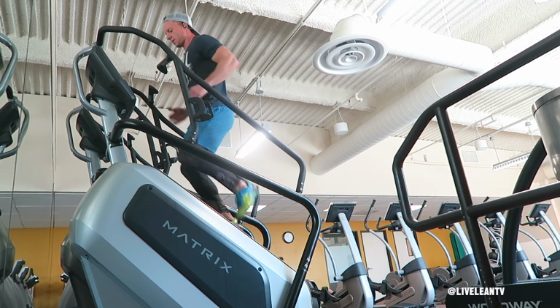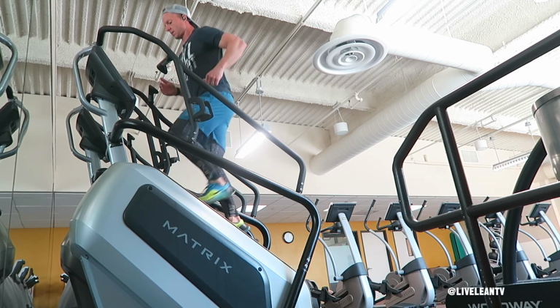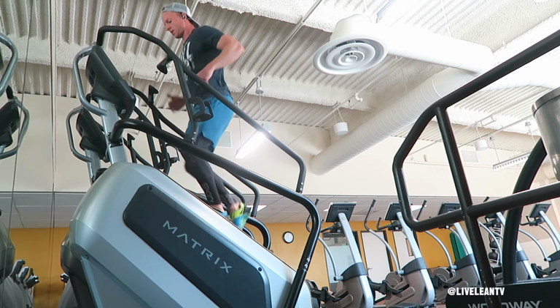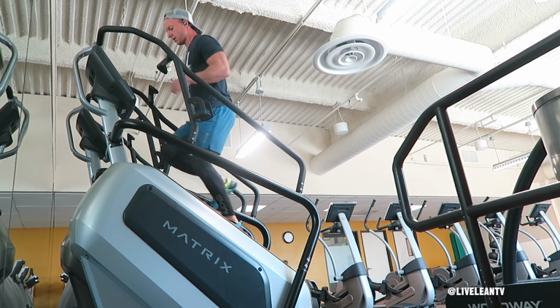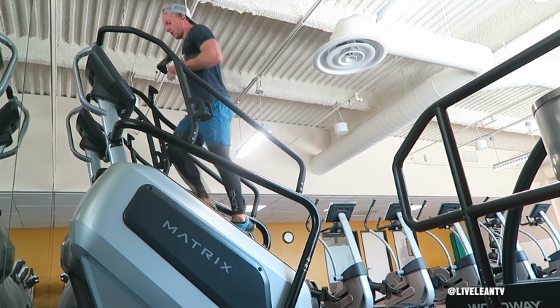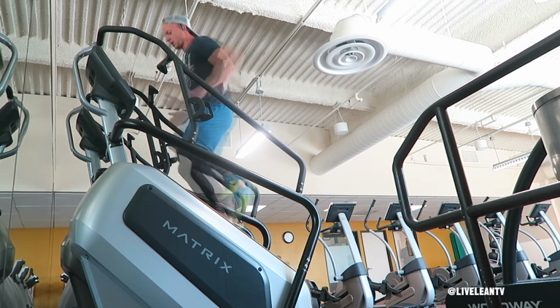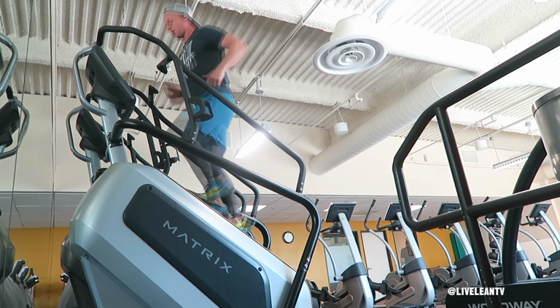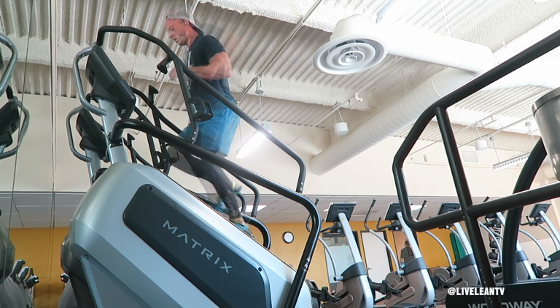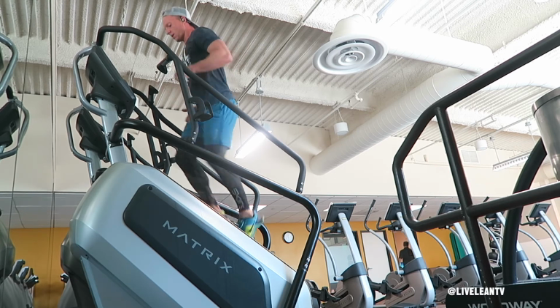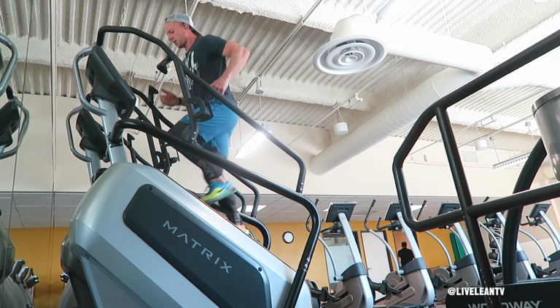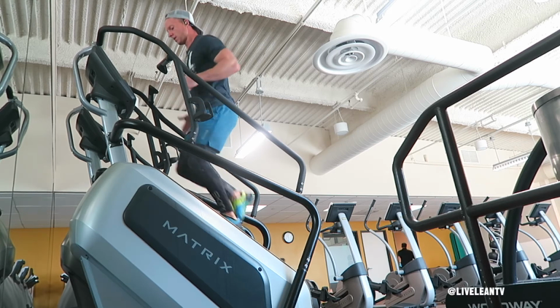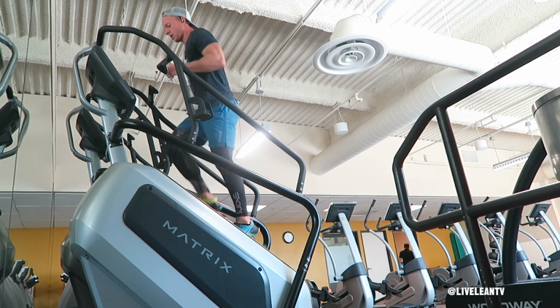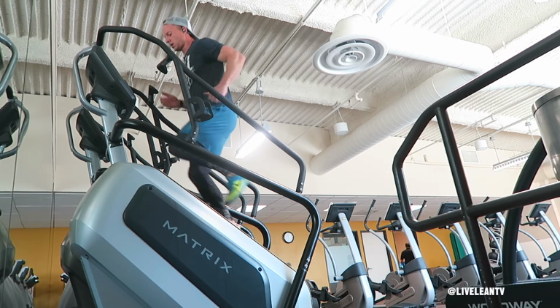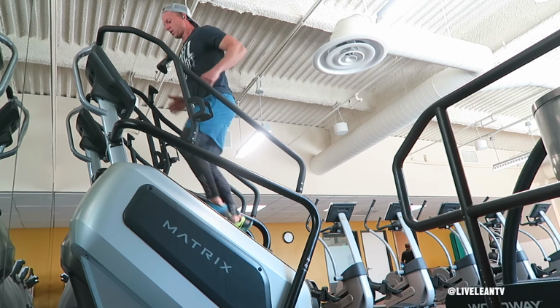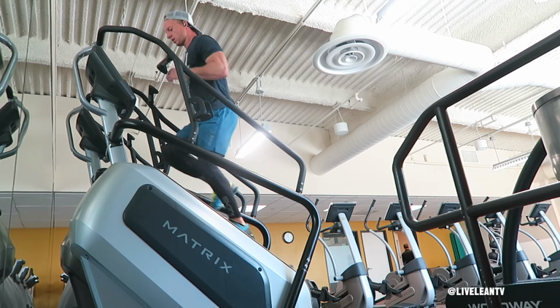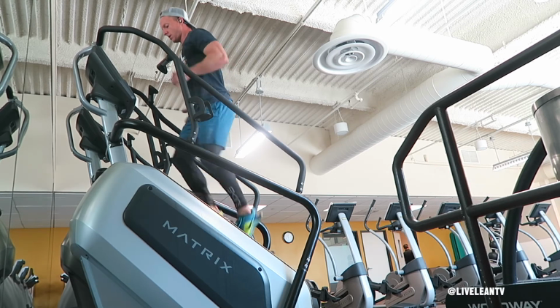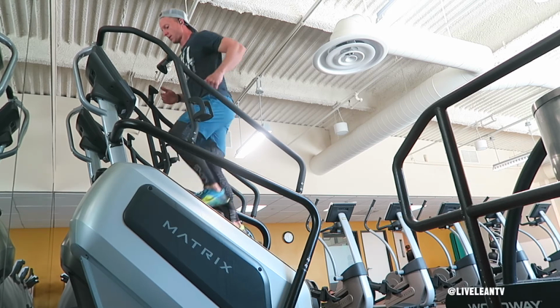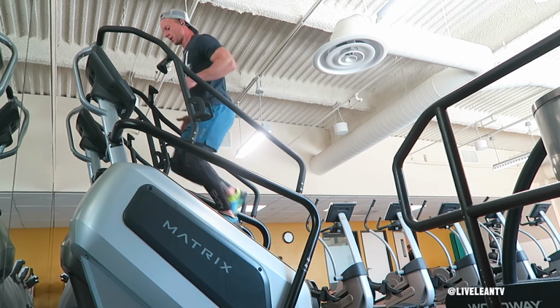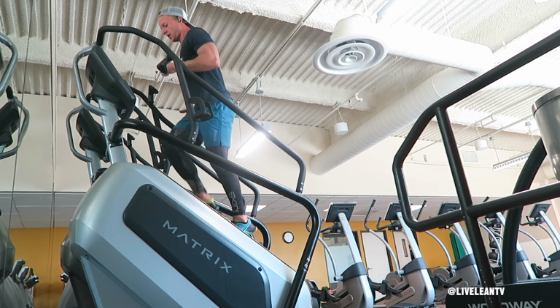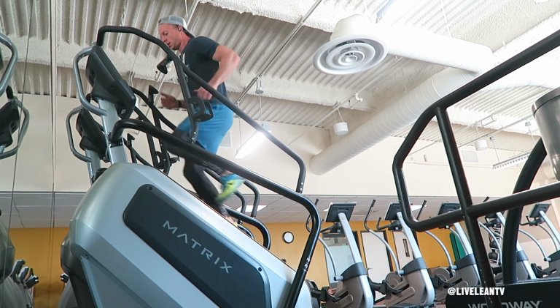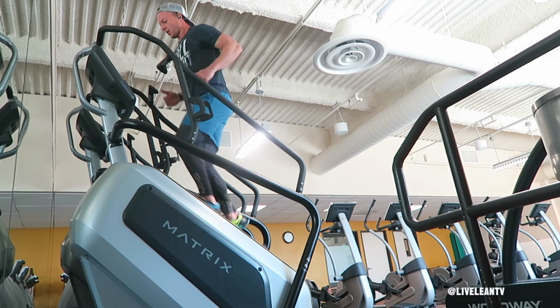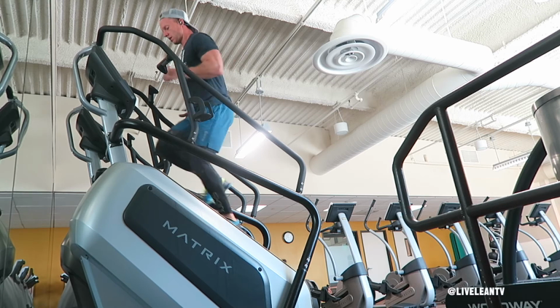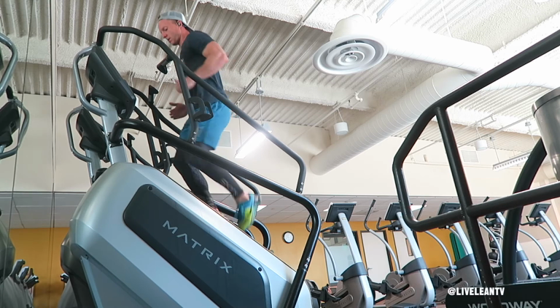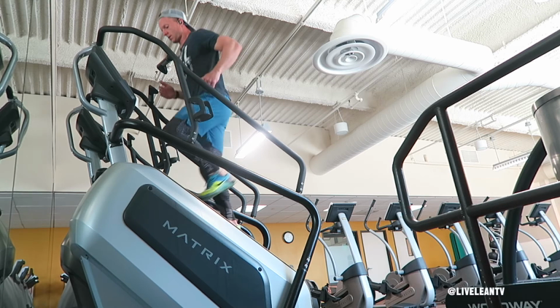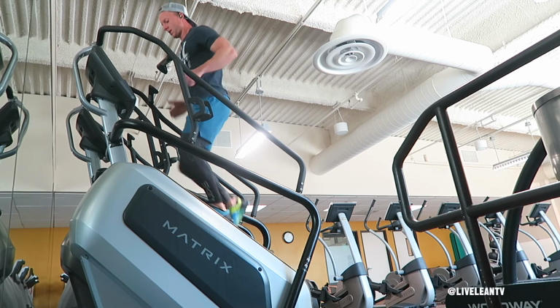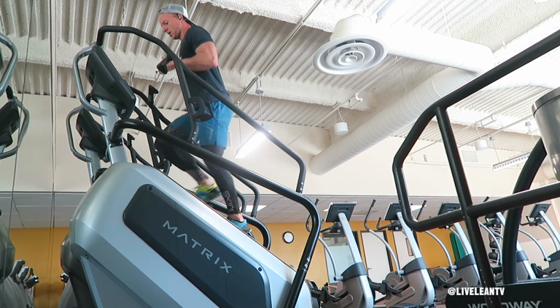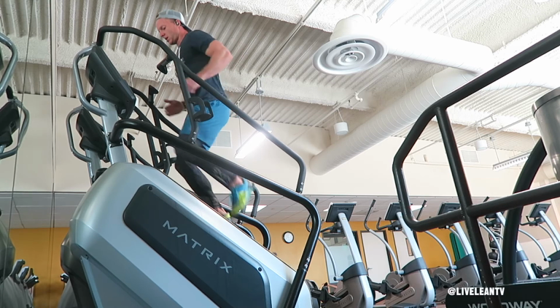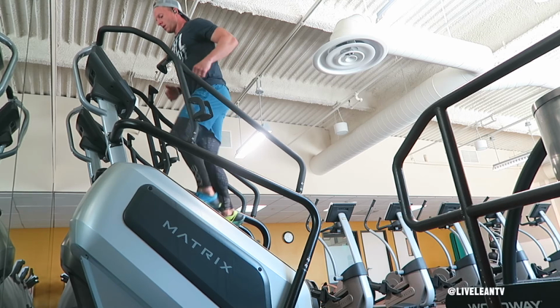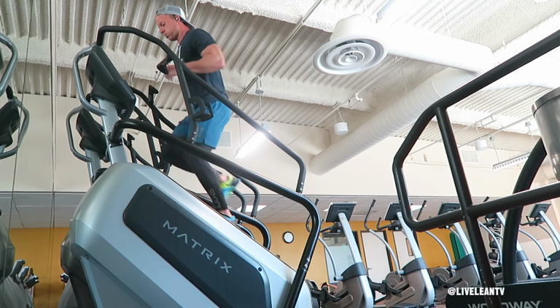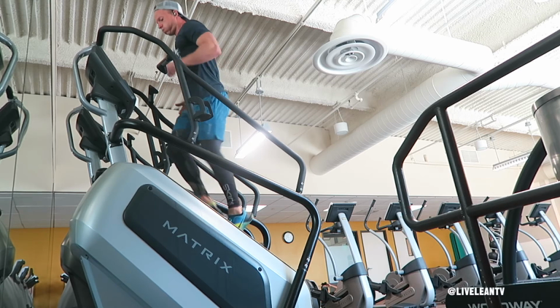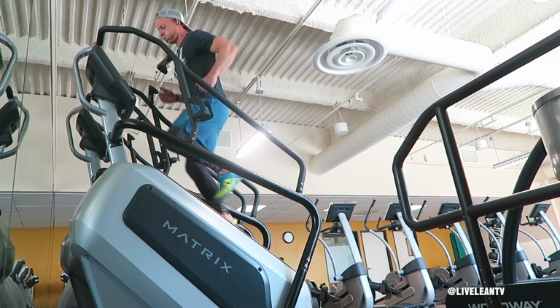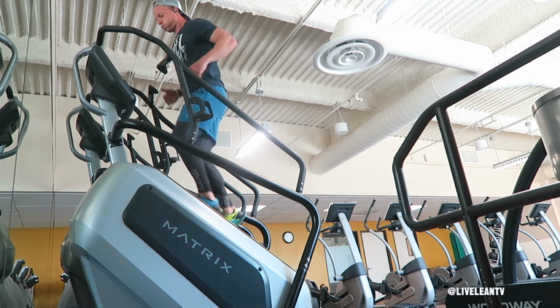When your program calls for a high-intensity sprint, run up the stairs as fast as you can in a safe manner.